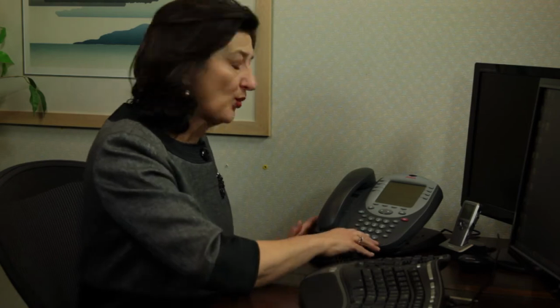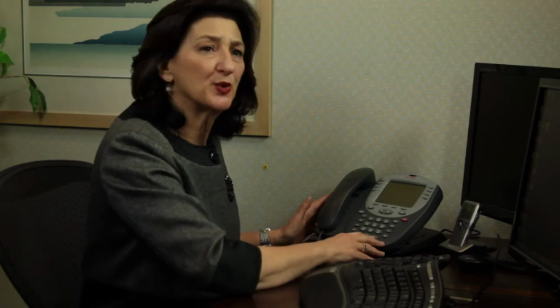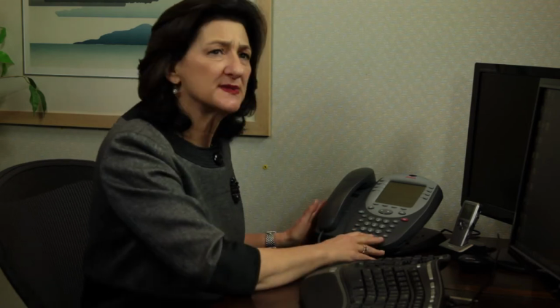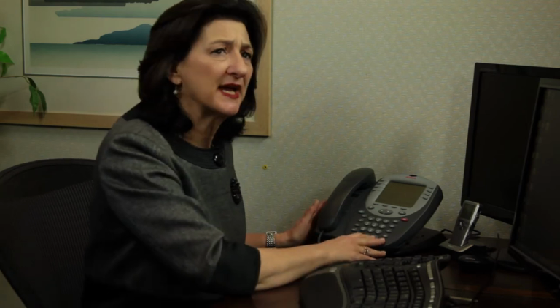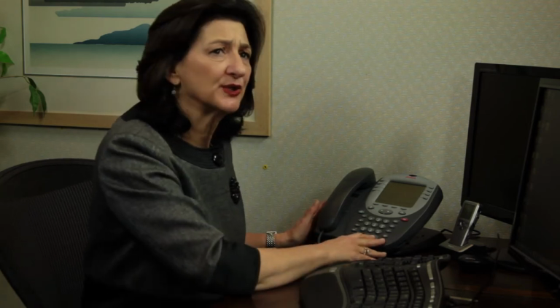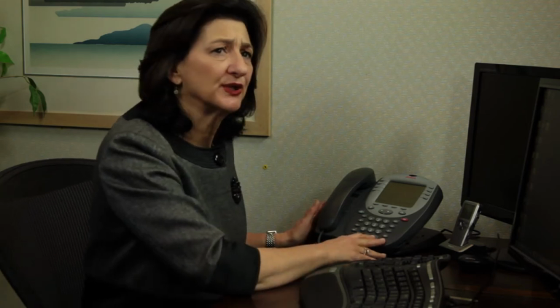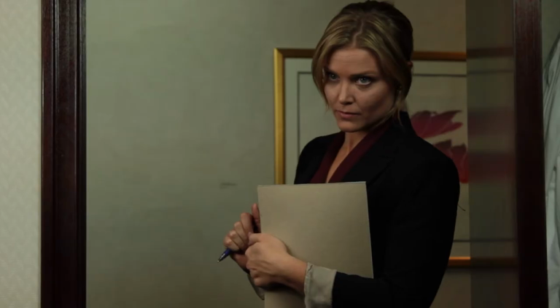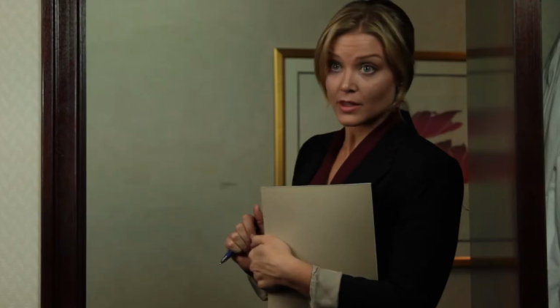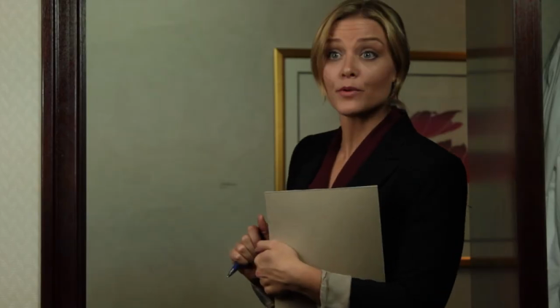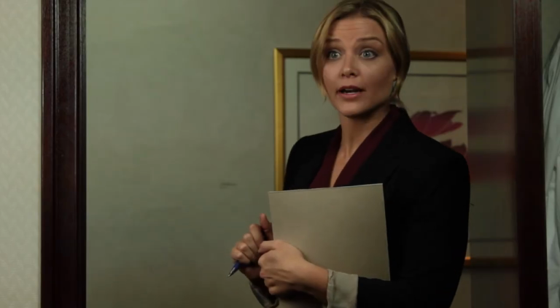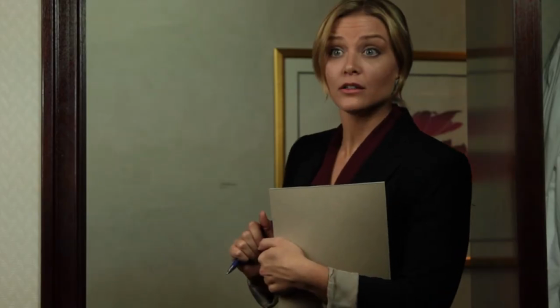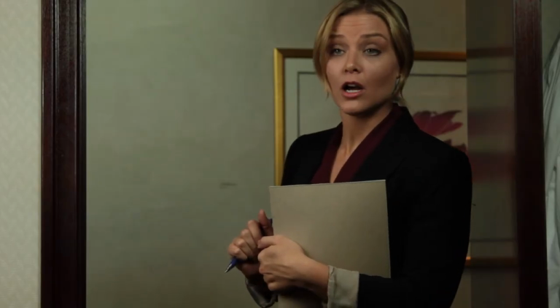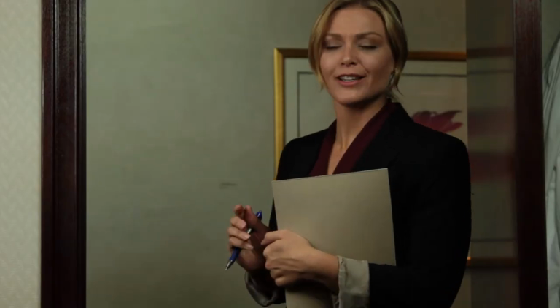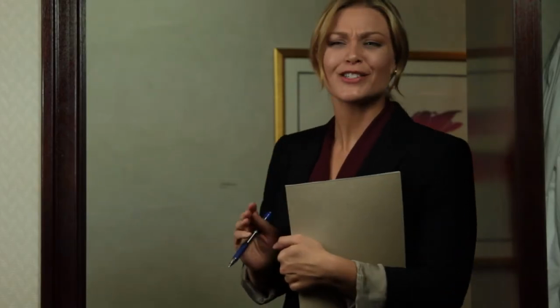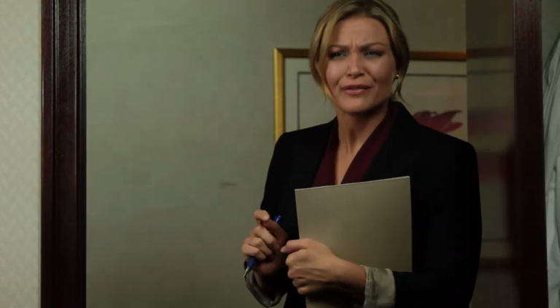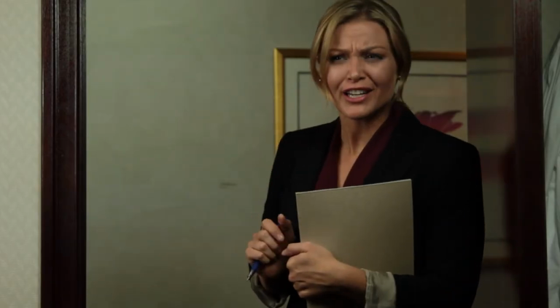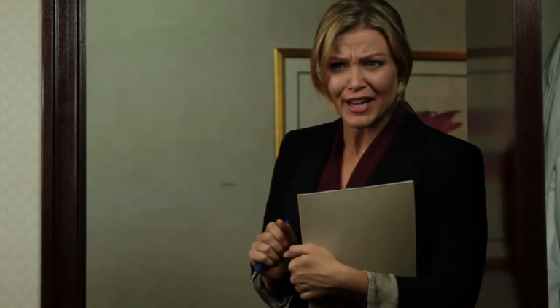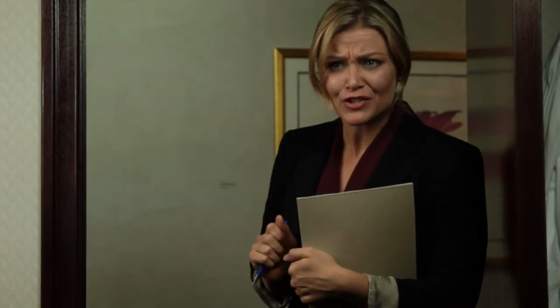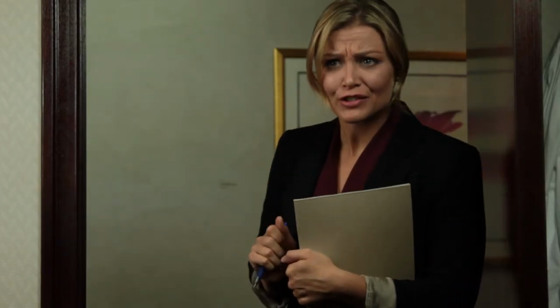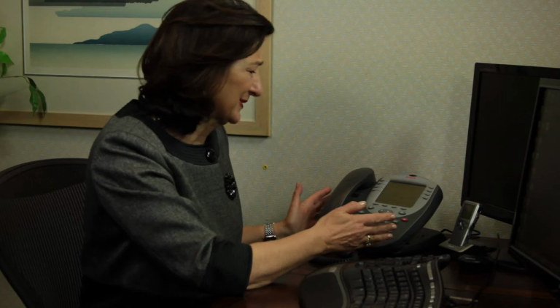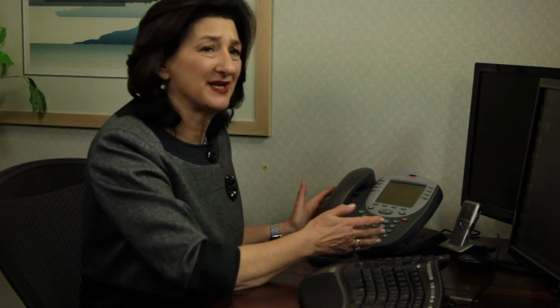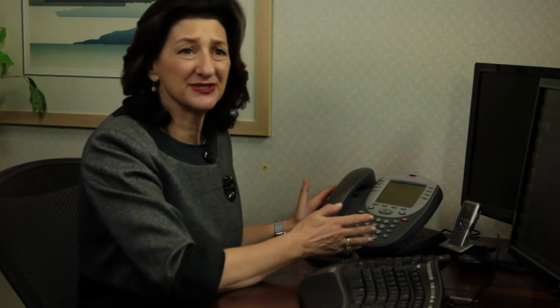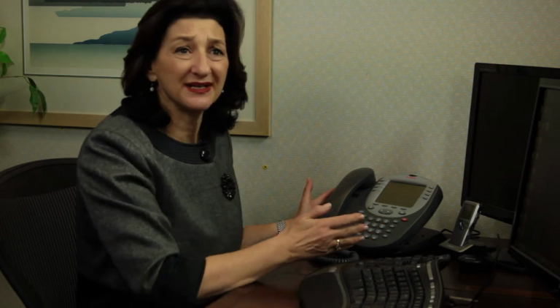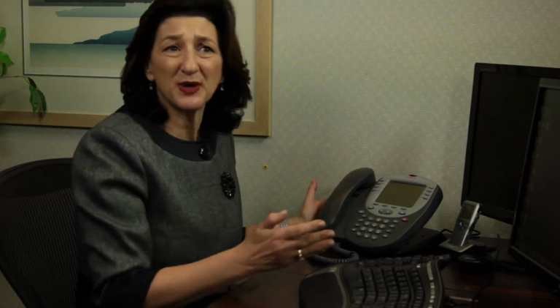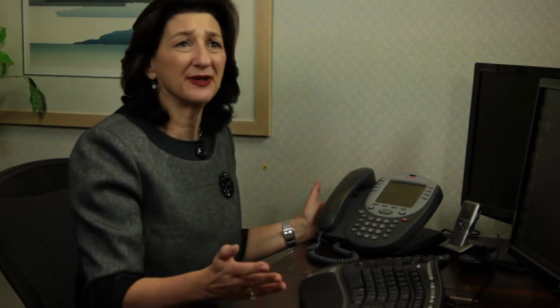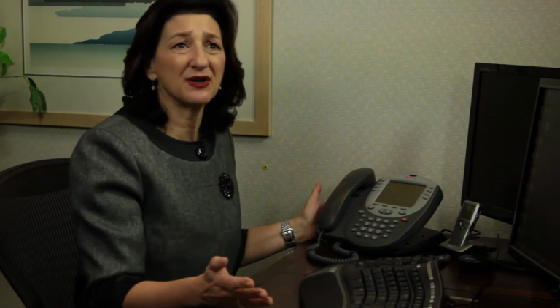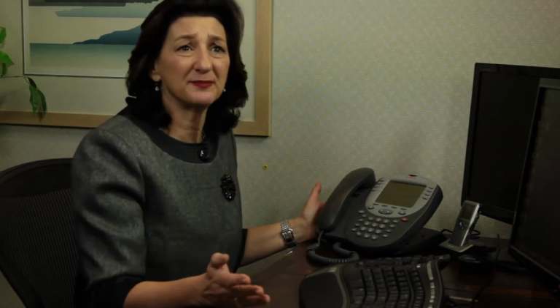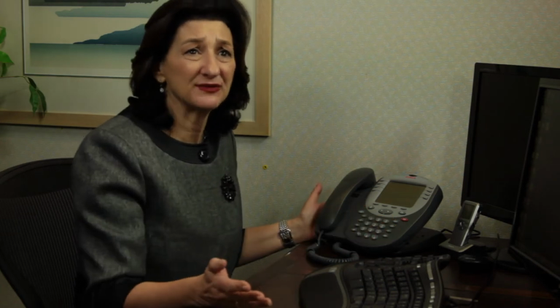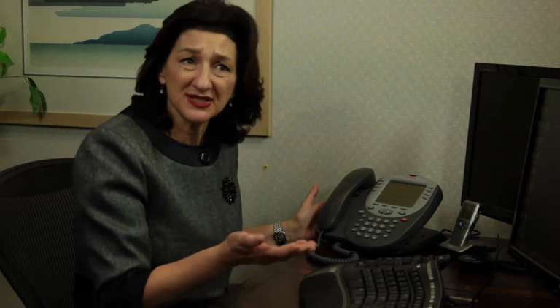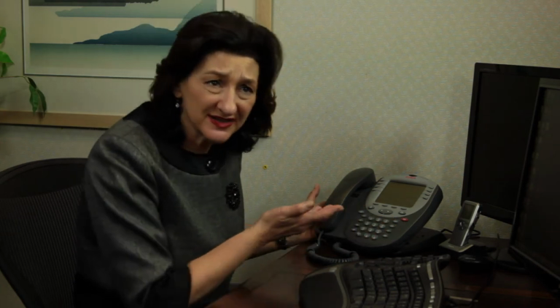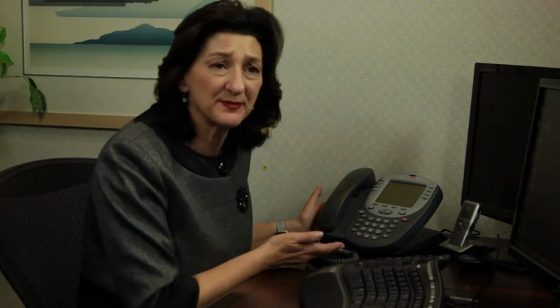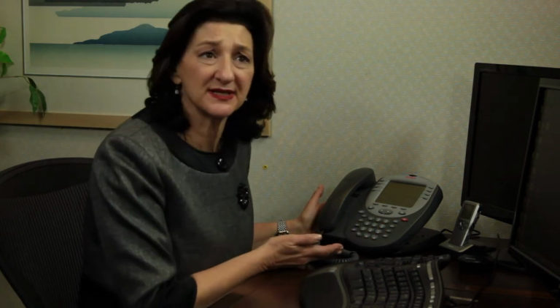Which one is pound? The number sign. It looks like a funky H. I know what a number sign is. Why do you have to call it pound? Just call it number sign.